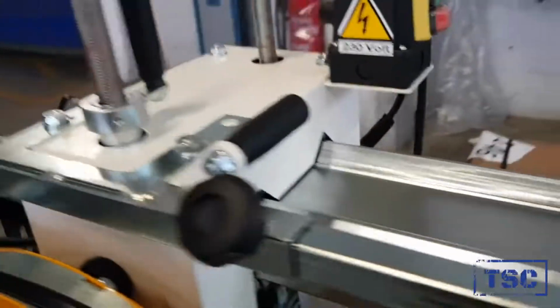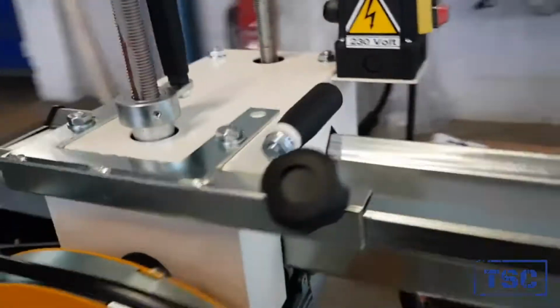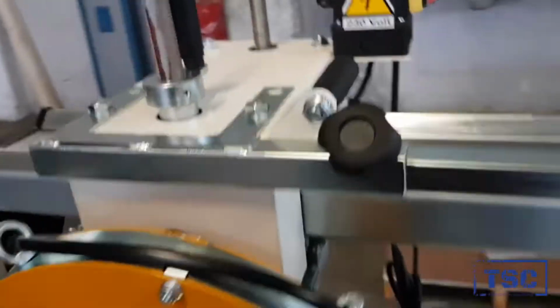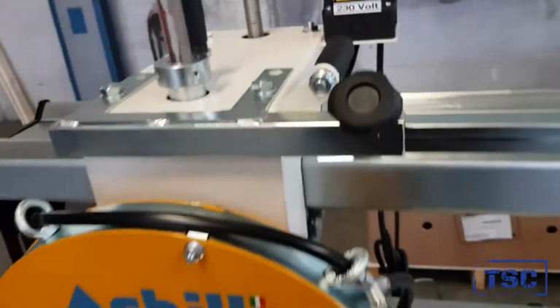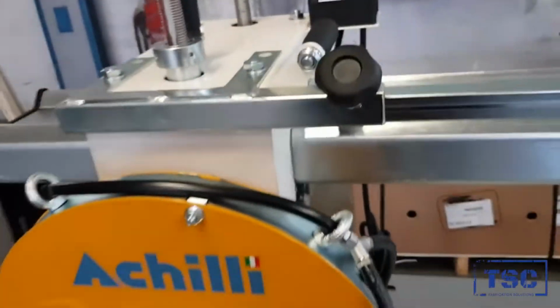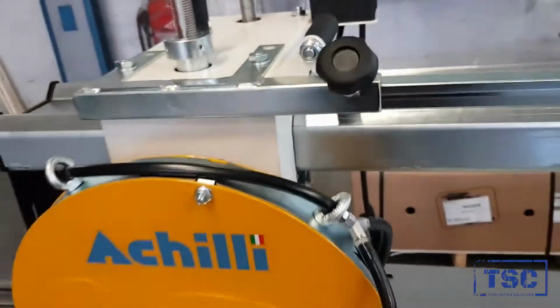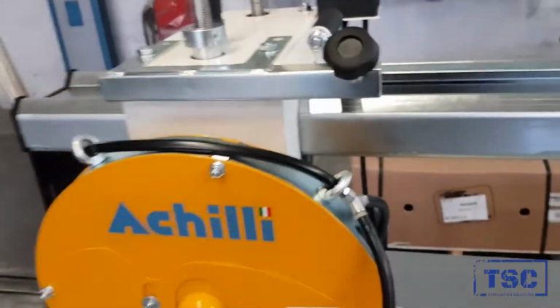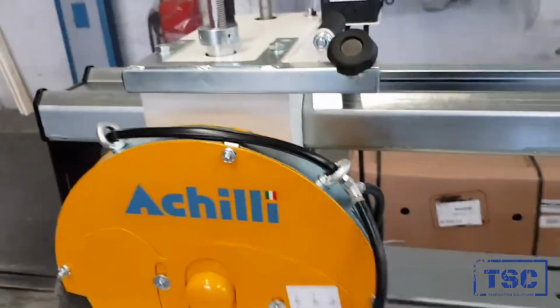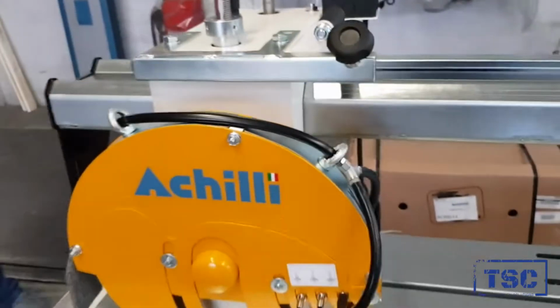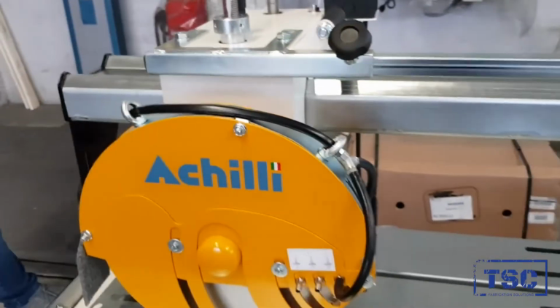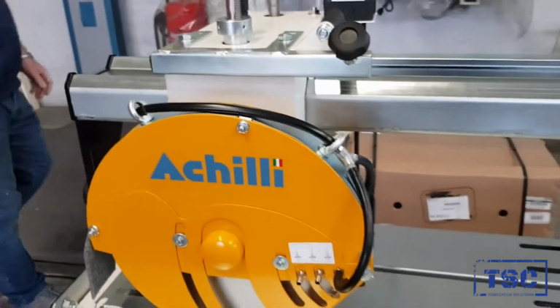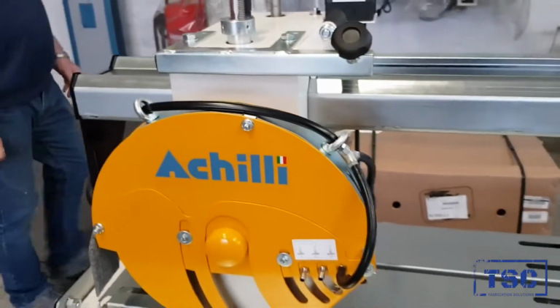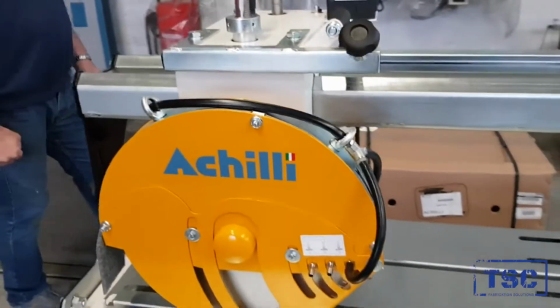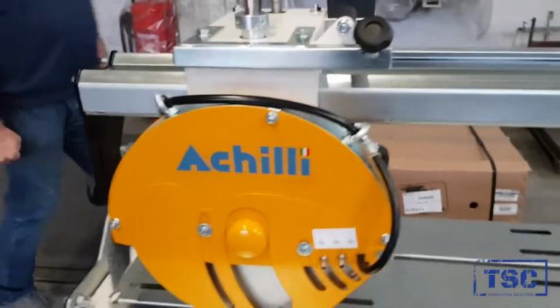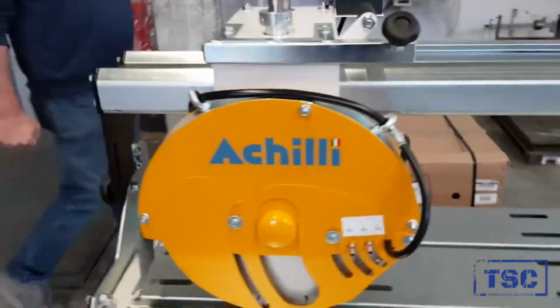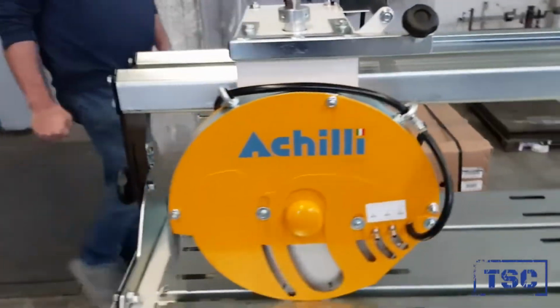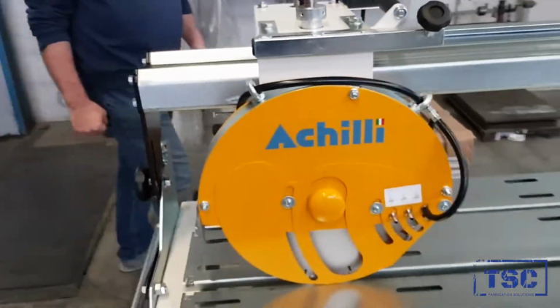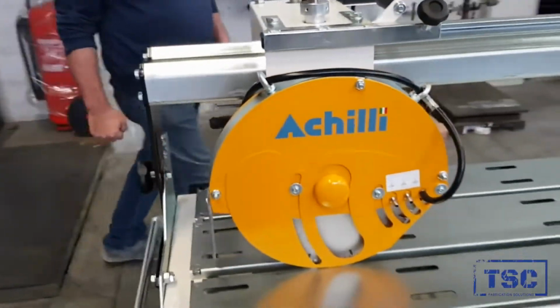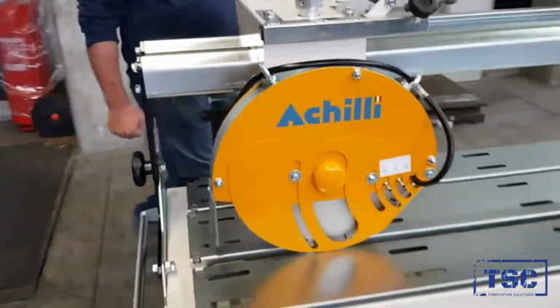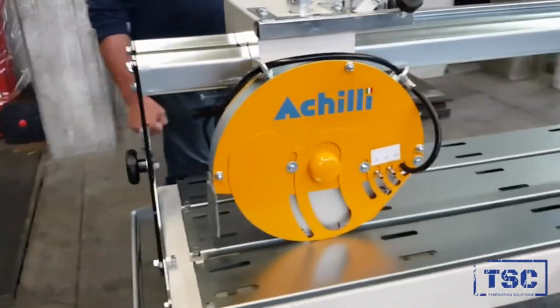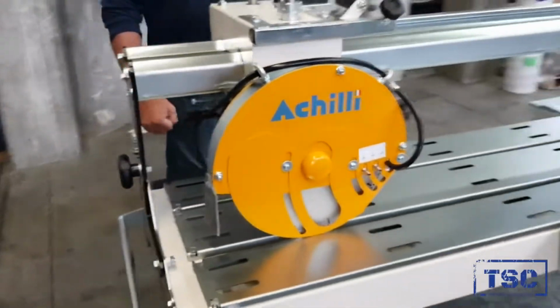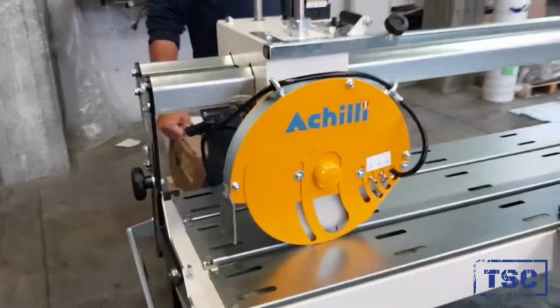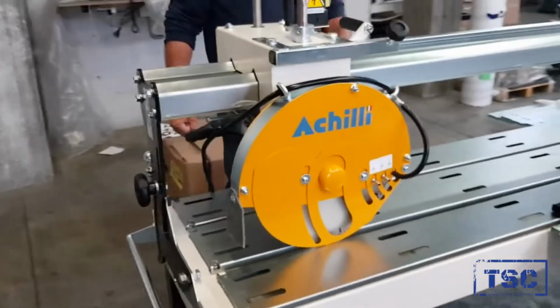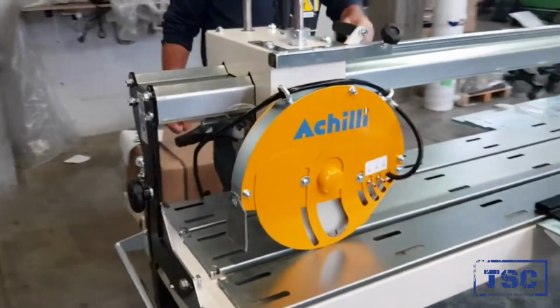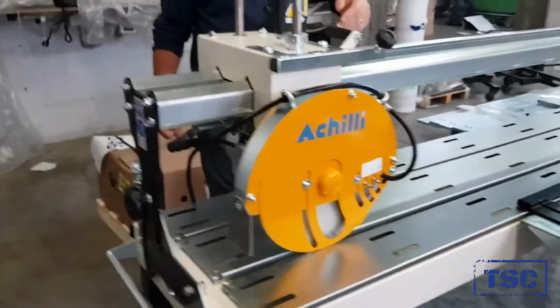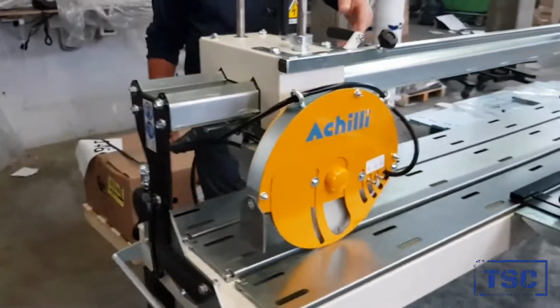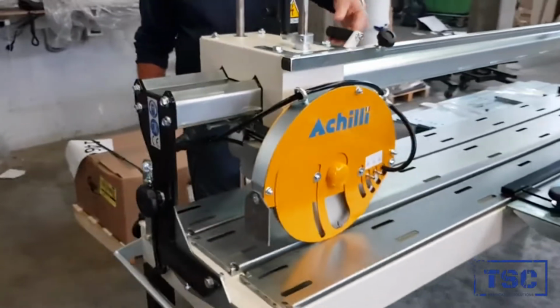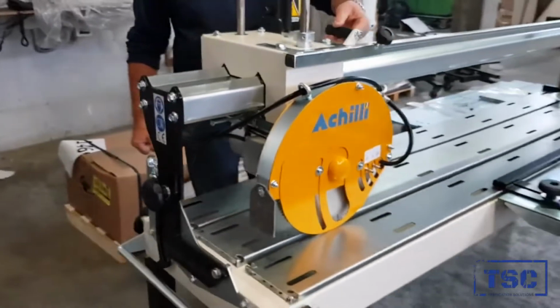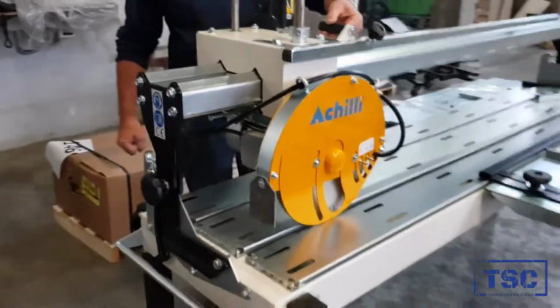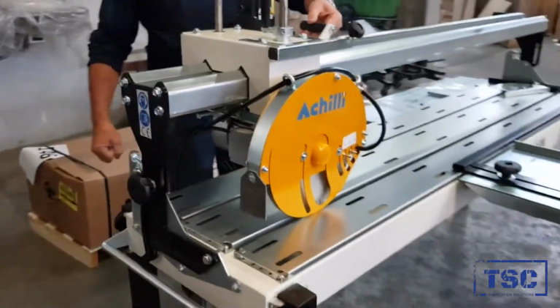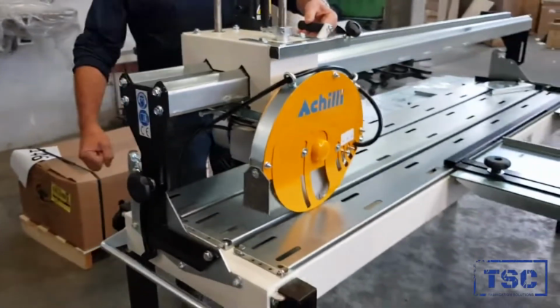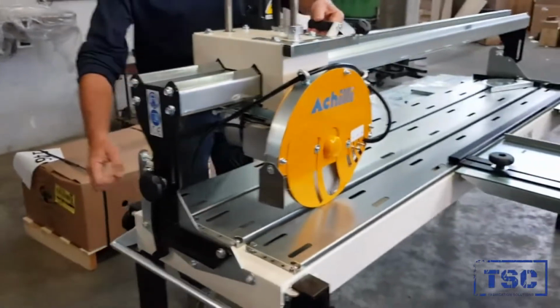The bridge can be tilted manually so as to perform 45 degree cutting.